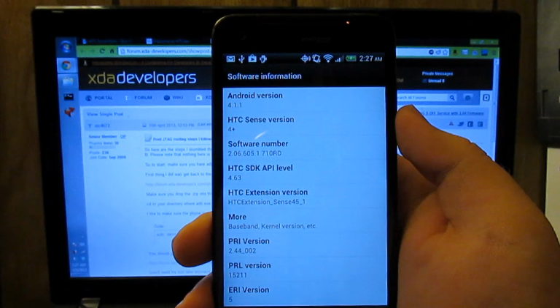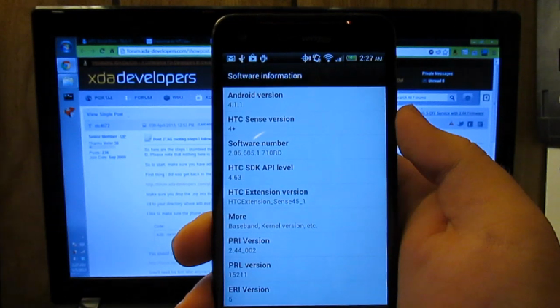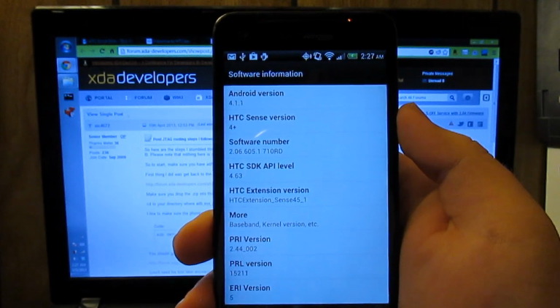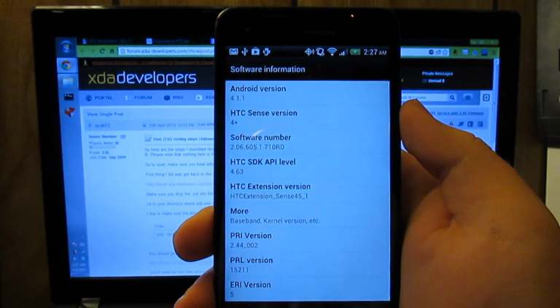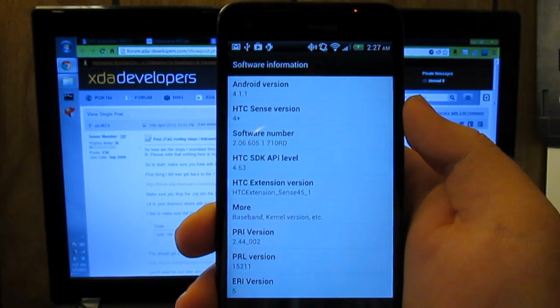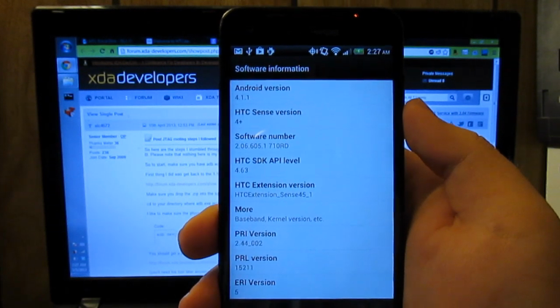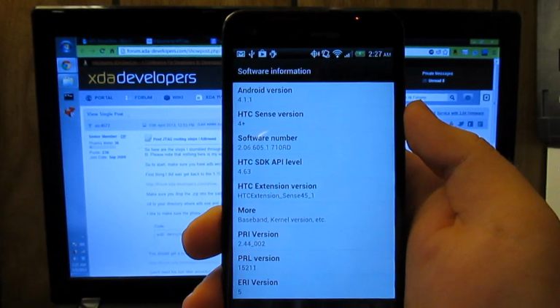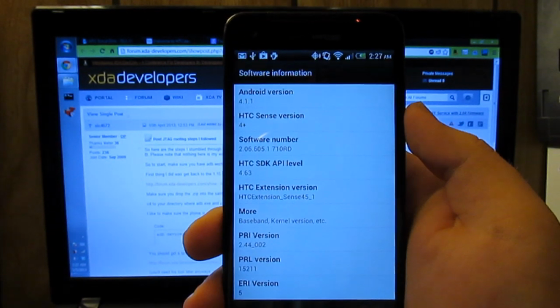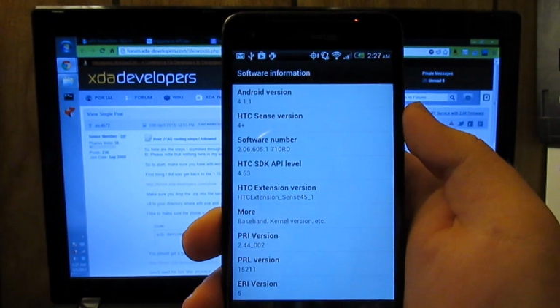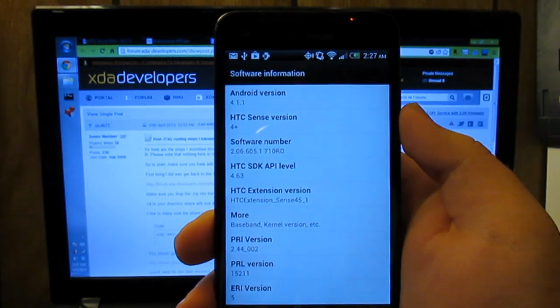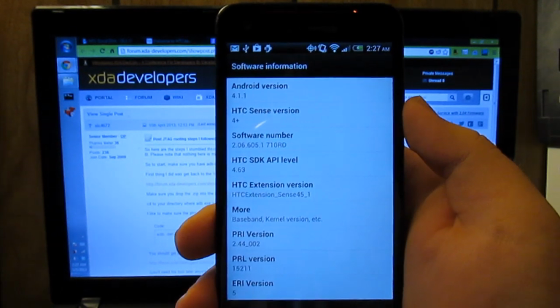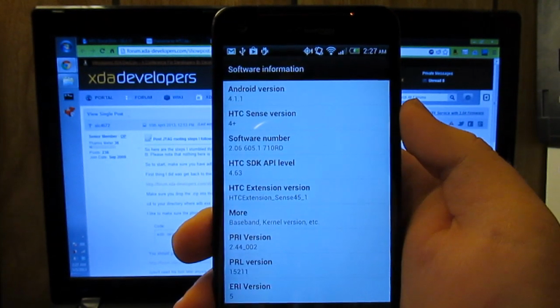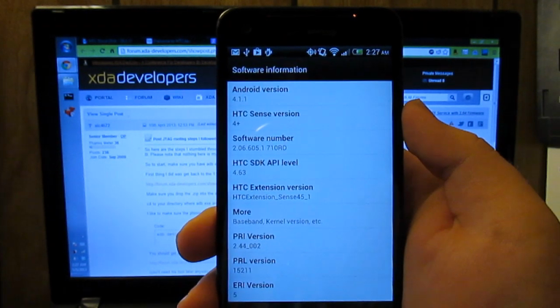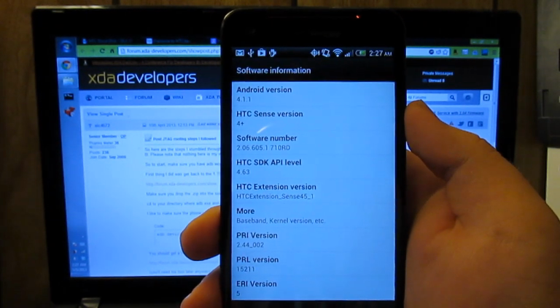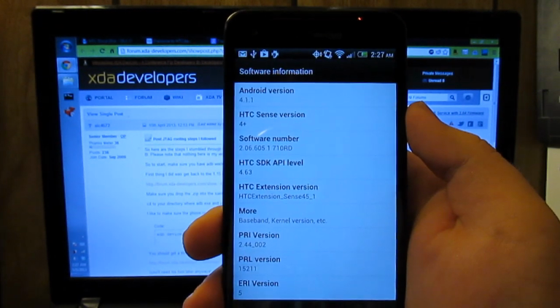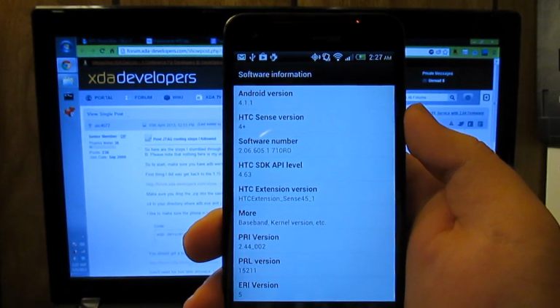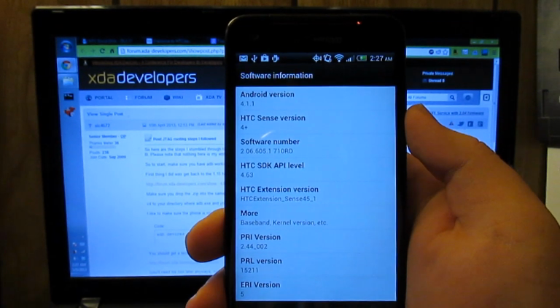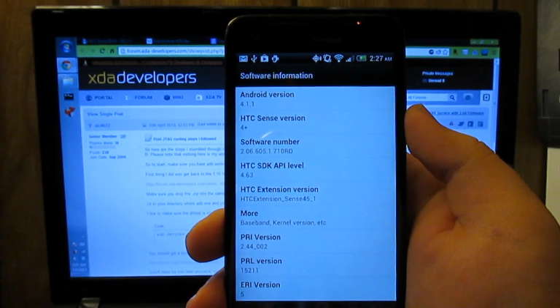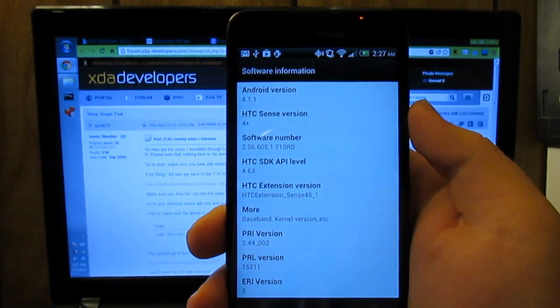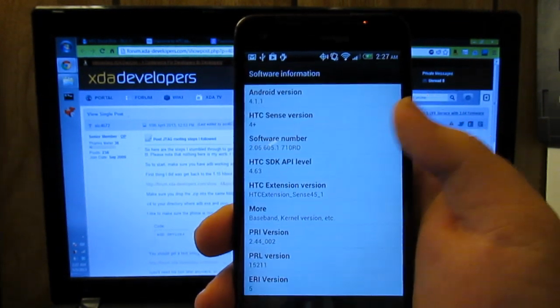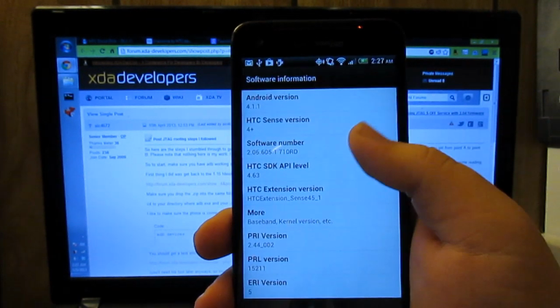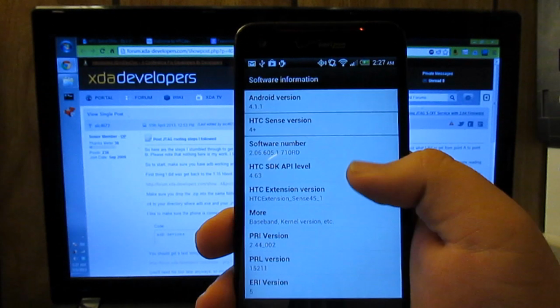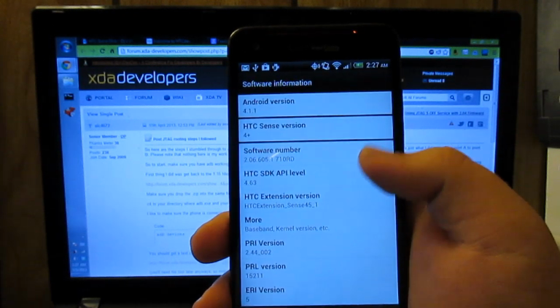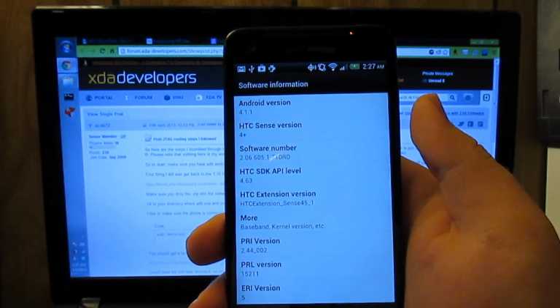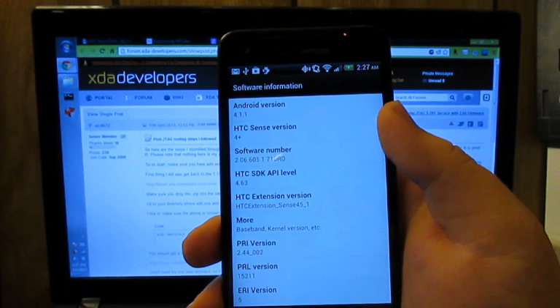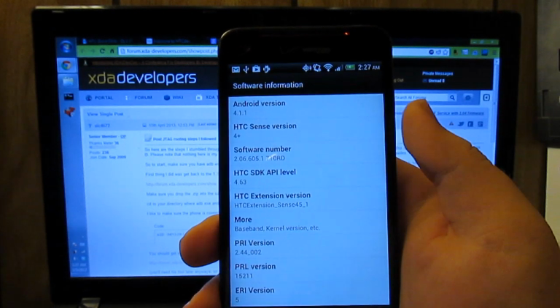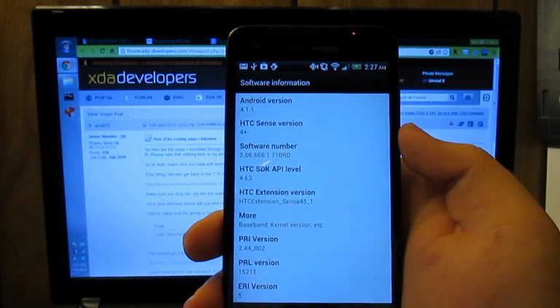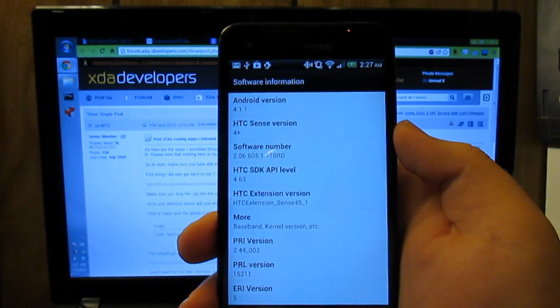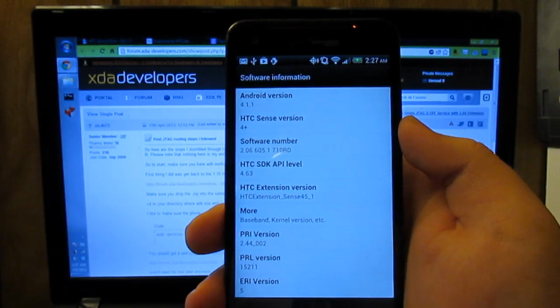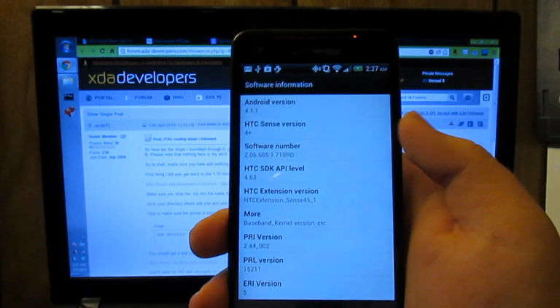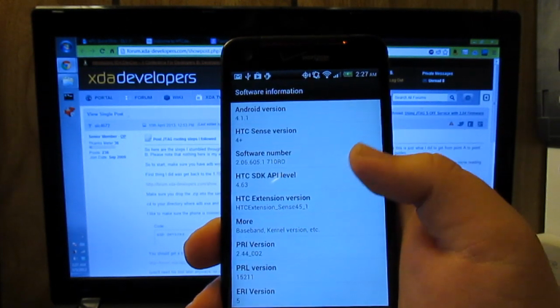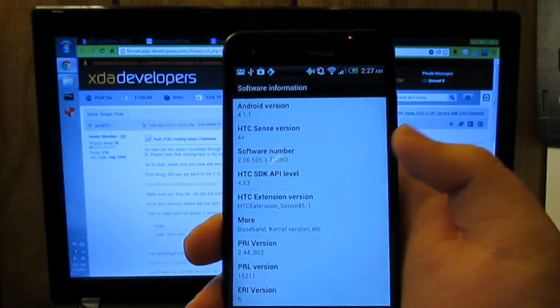What's up guys? I'm going to be showing you how to root your HTC Droid DNA after you take the OTA update to 2.04 or 2.06 in my case.